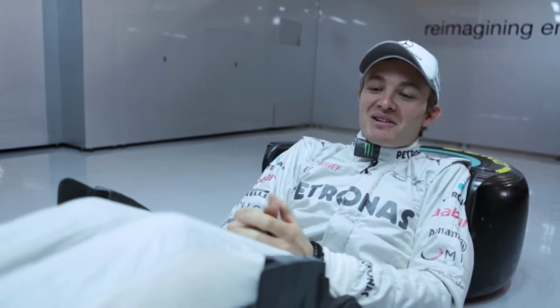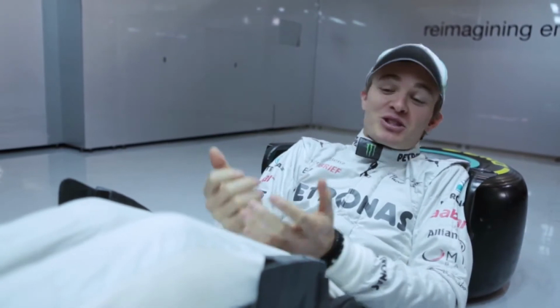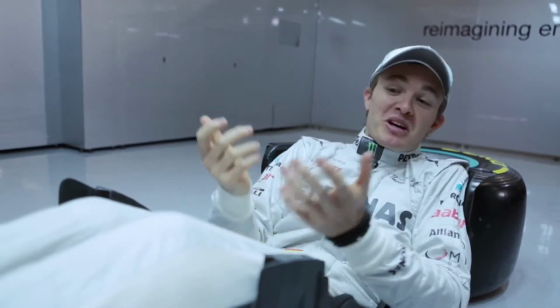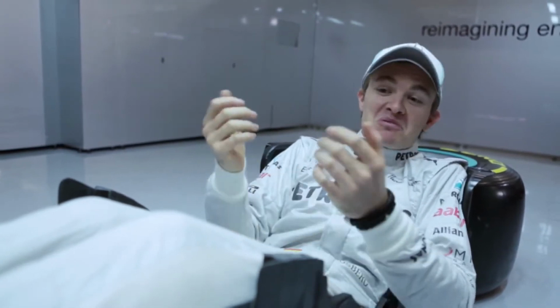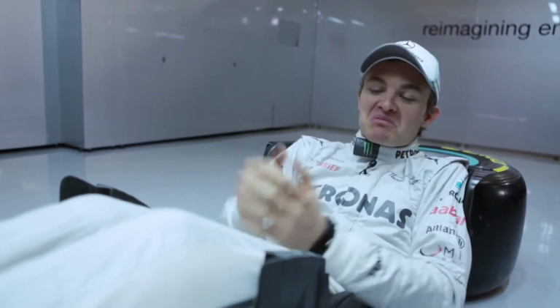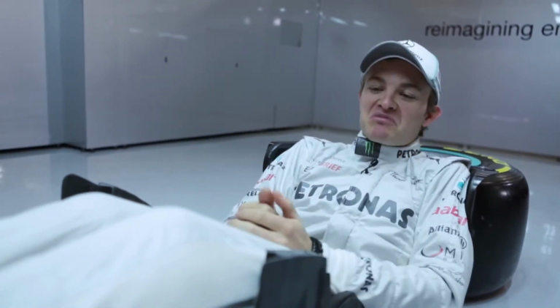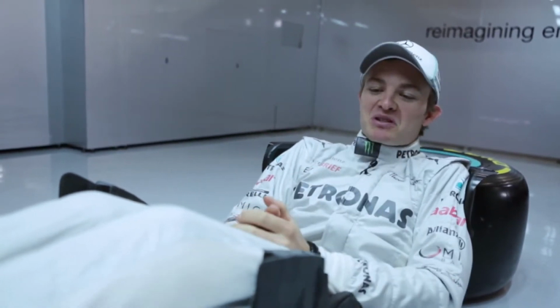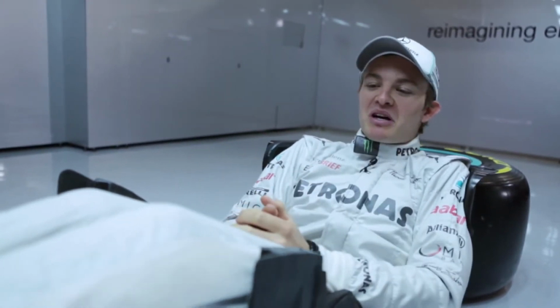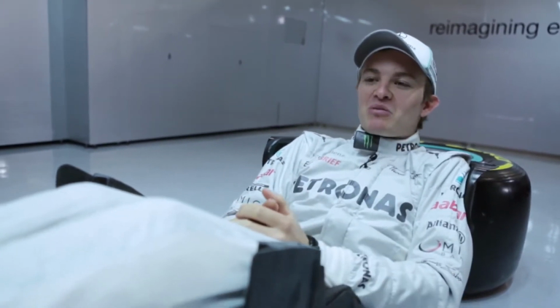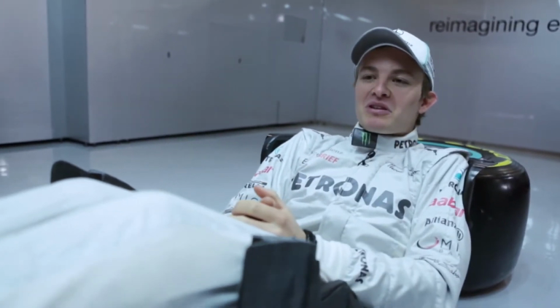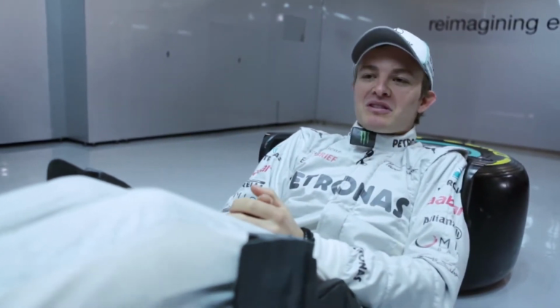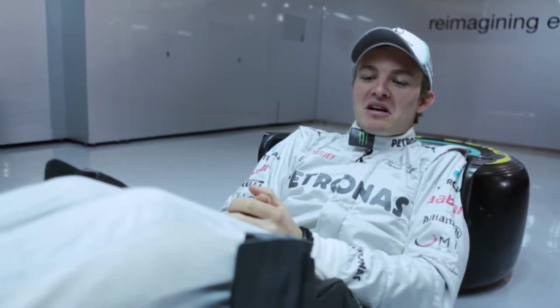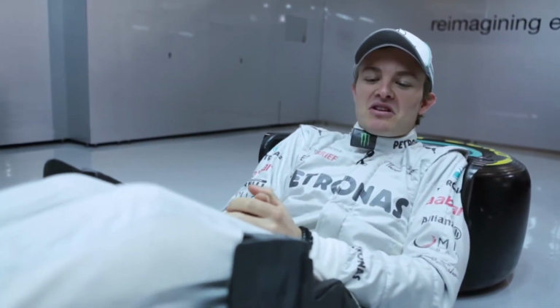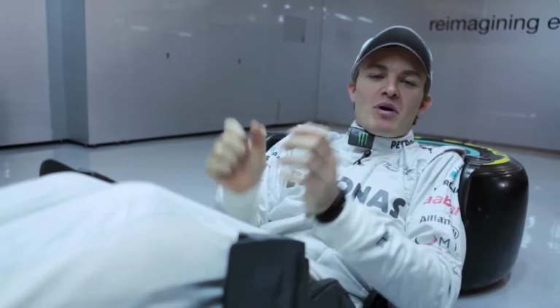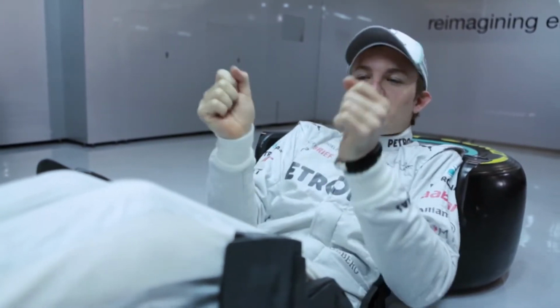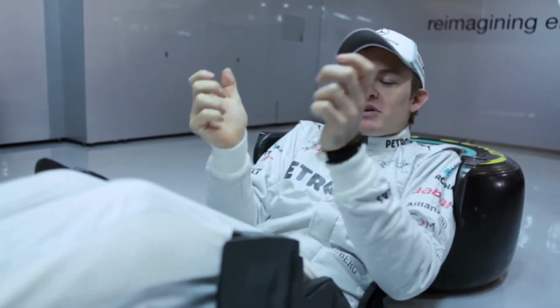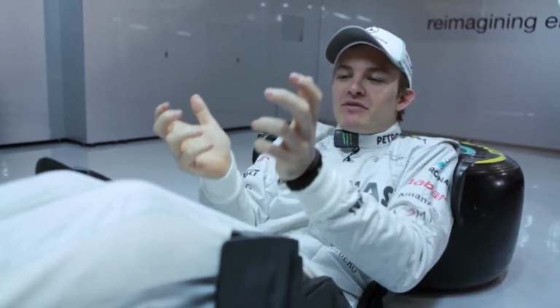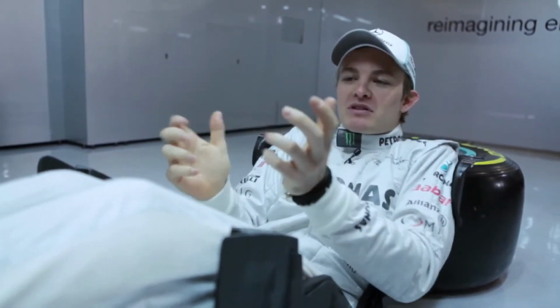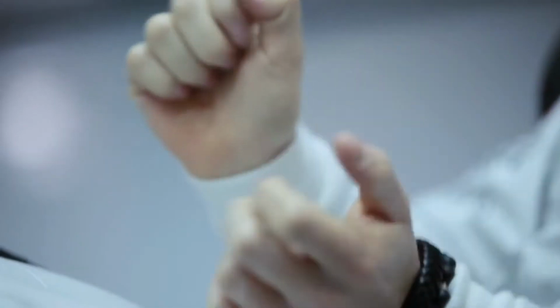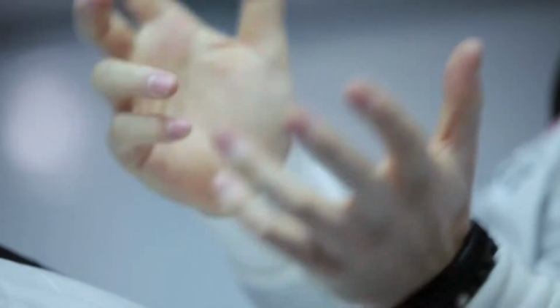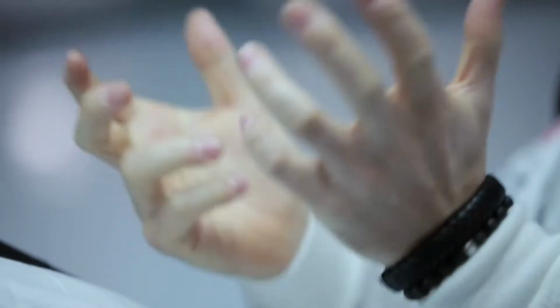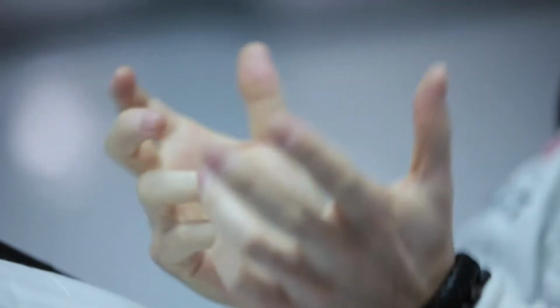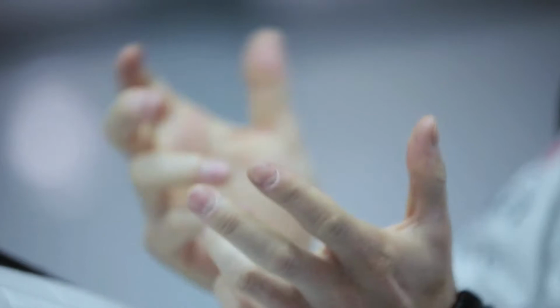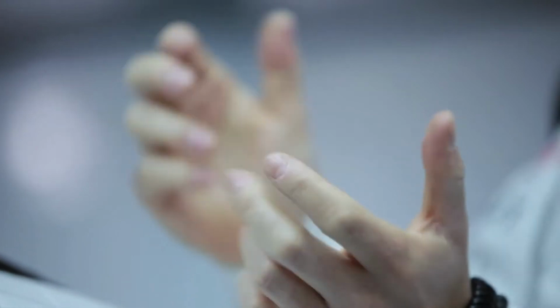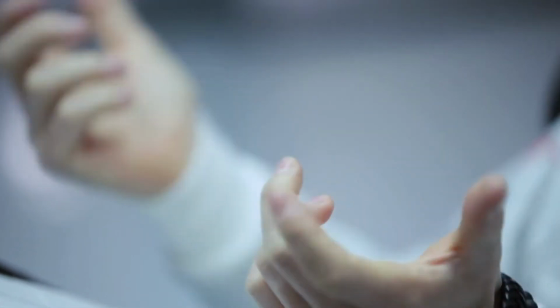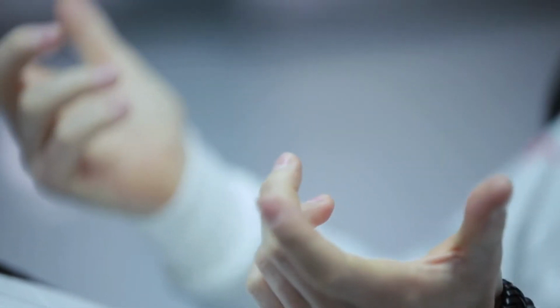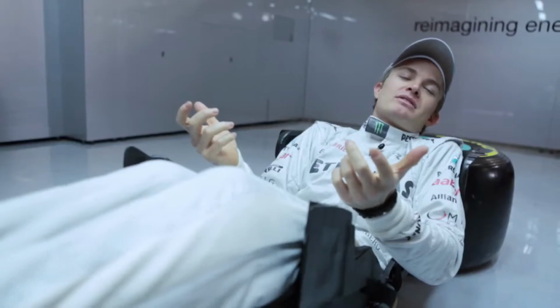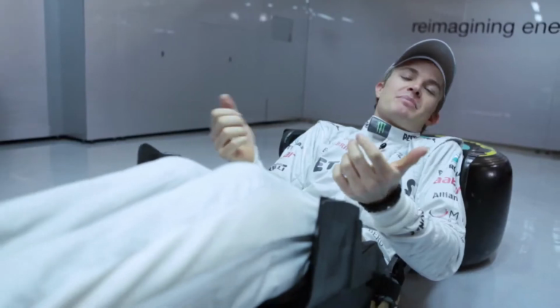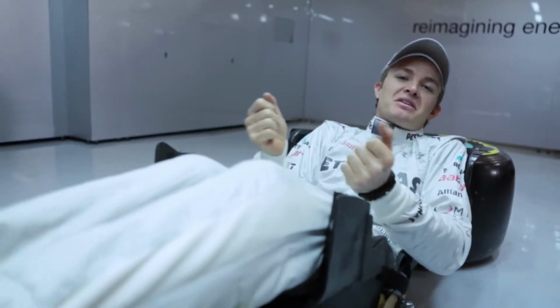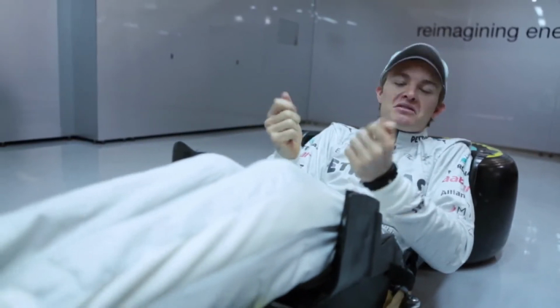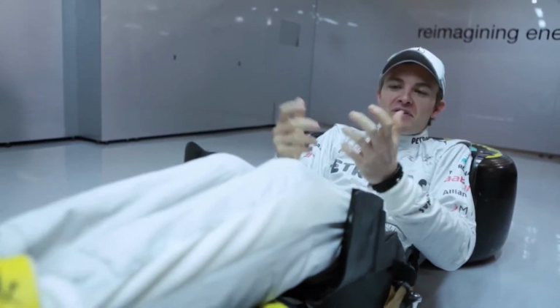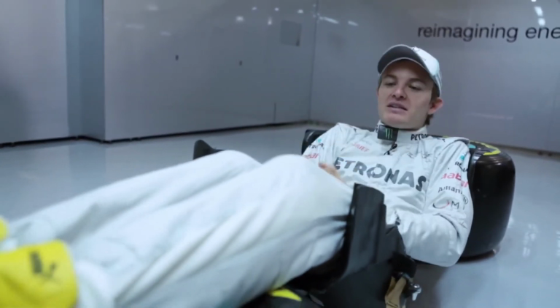It looks strange, but it feels quite normal, and it's not a problem. It really feels dynamic, aggressive — it's not like you're sleeping in there, it's fine.